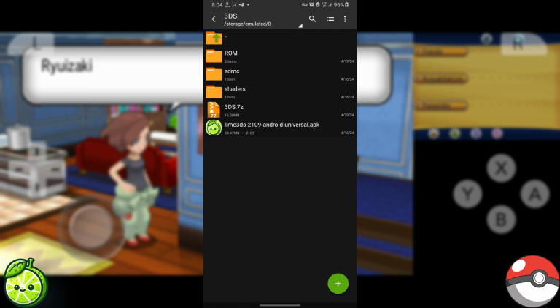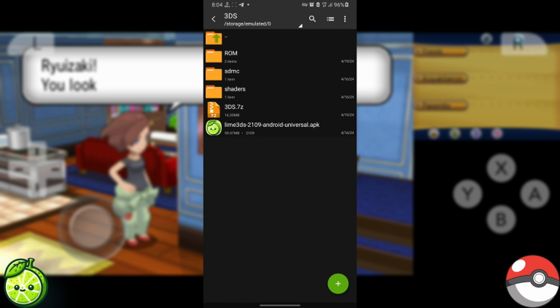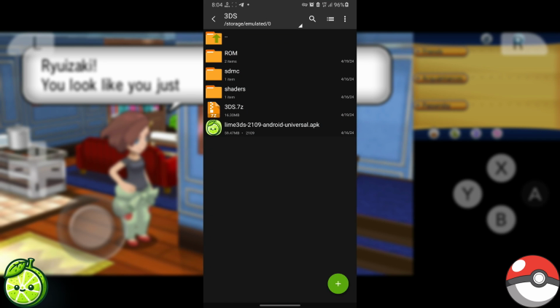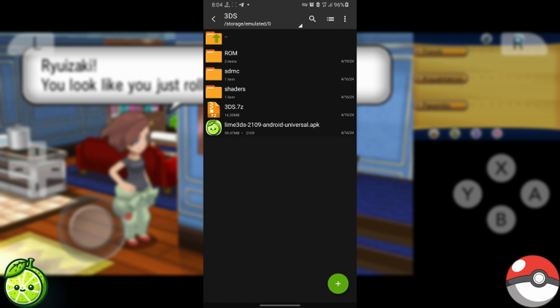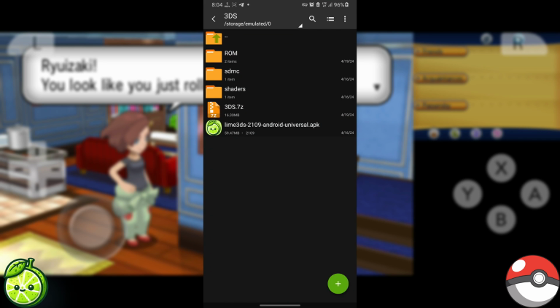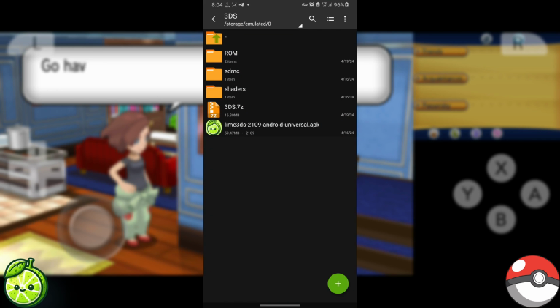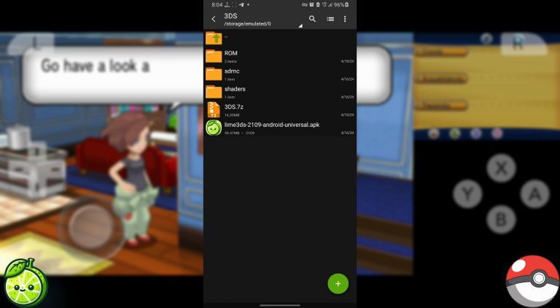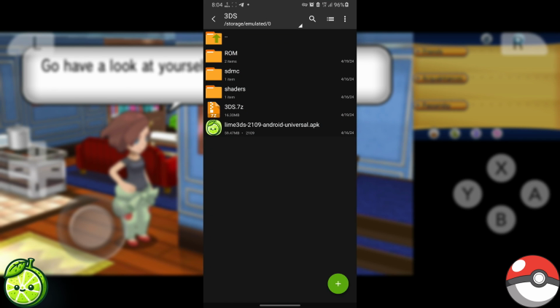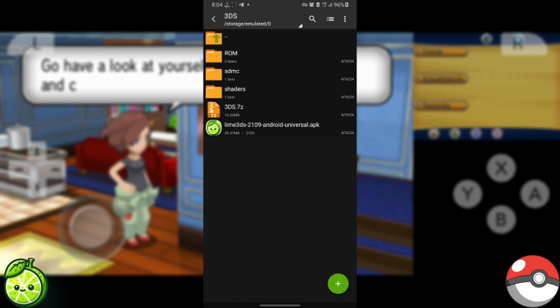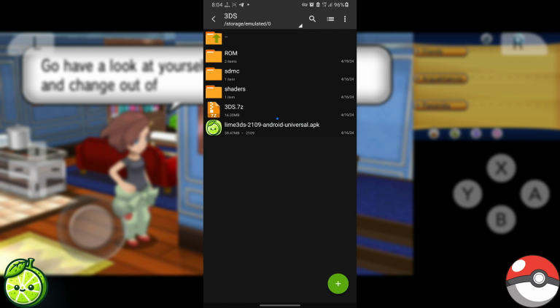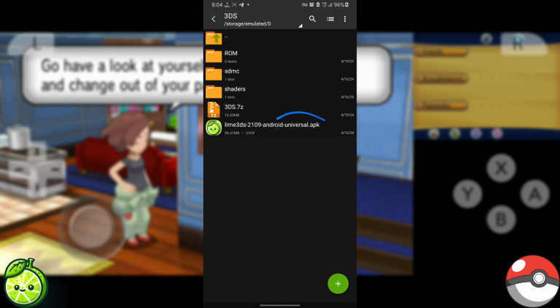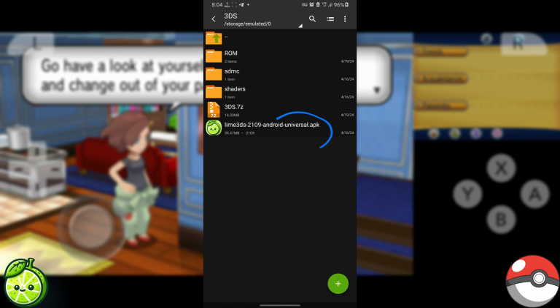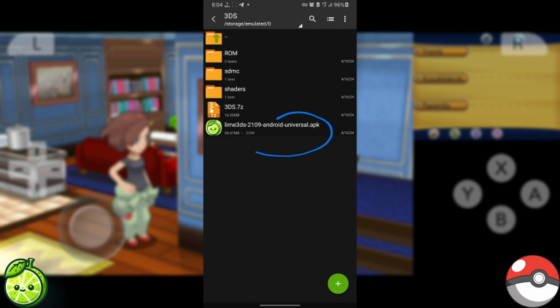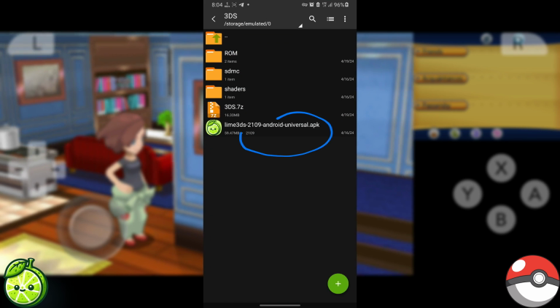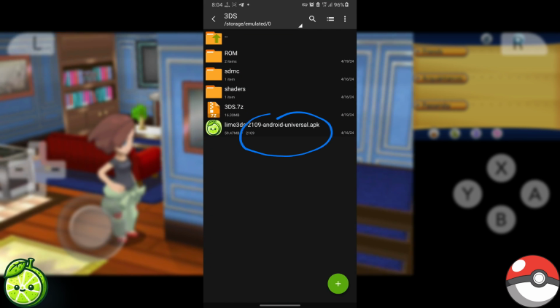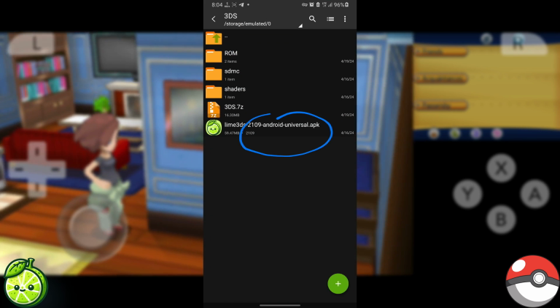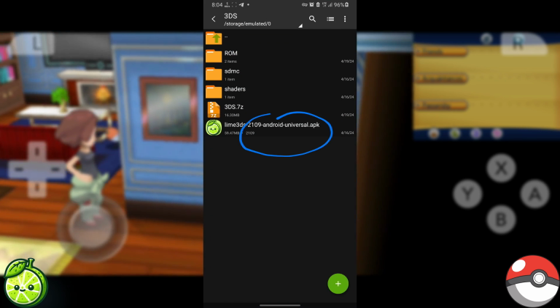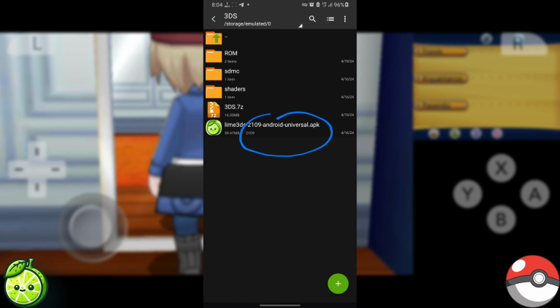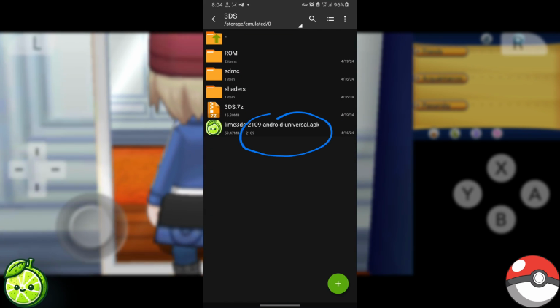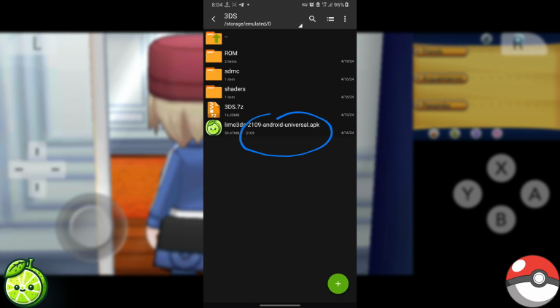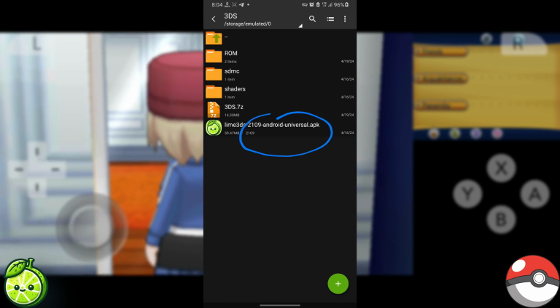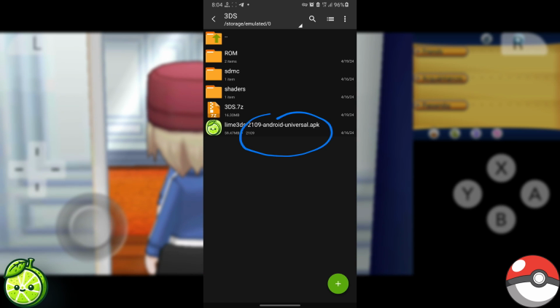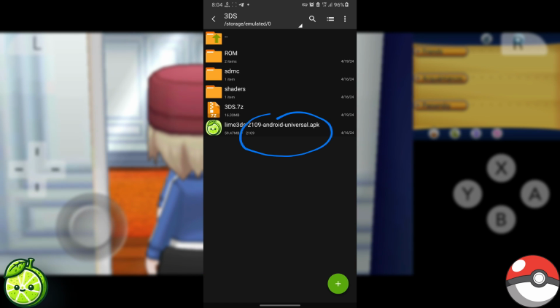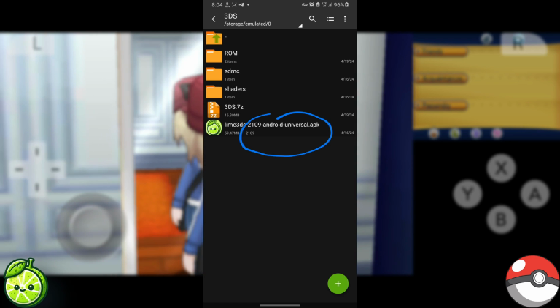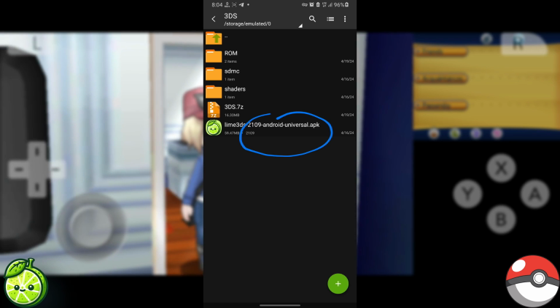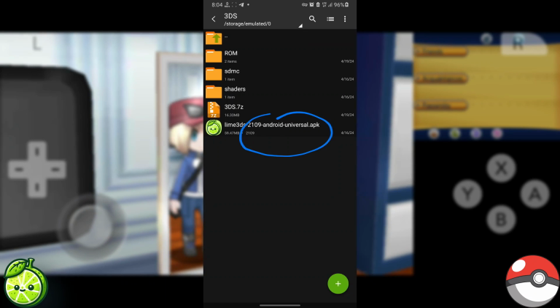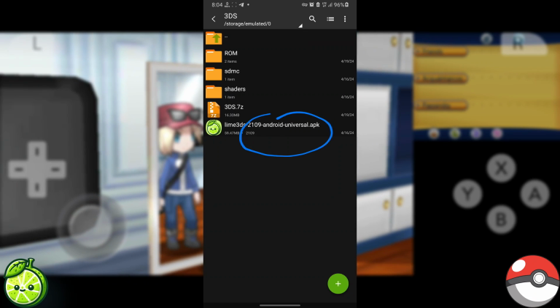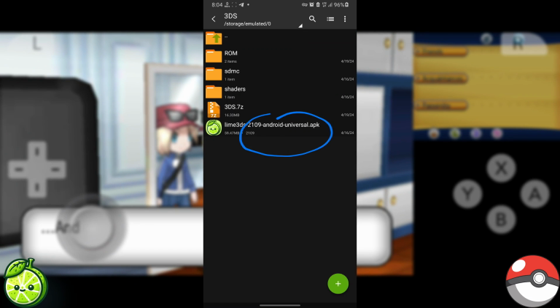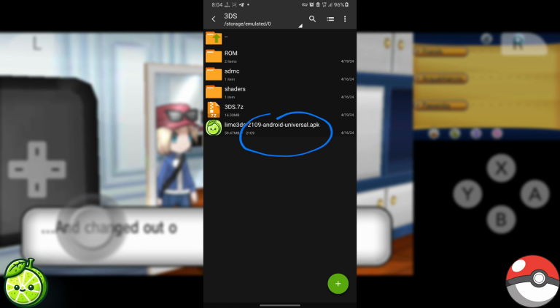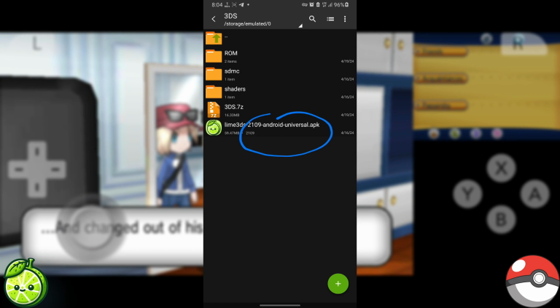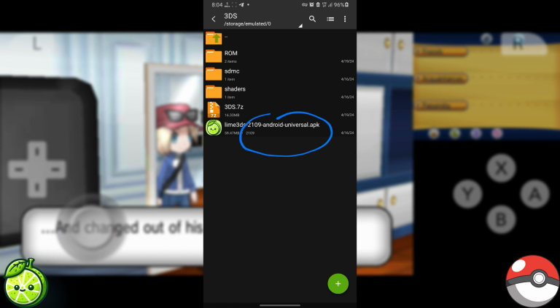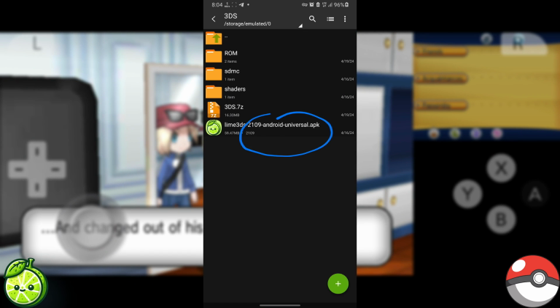Easy, right? Once you've got it downloaded, go ahead and install it. Then follow these setup steps.